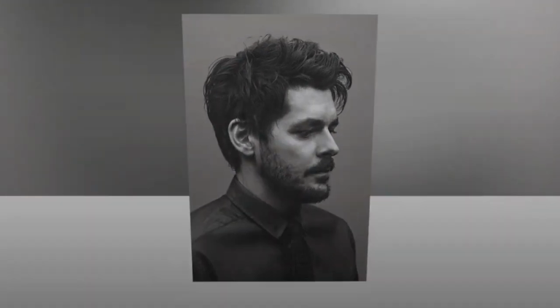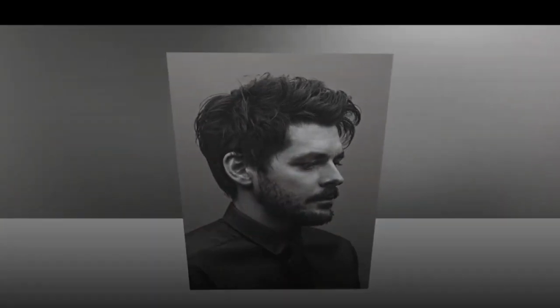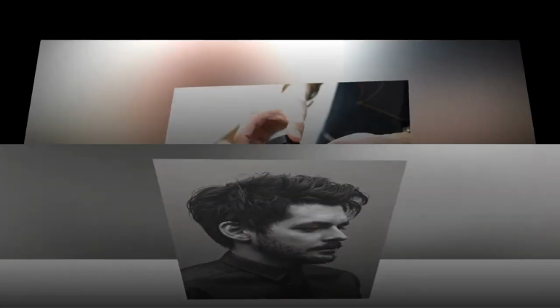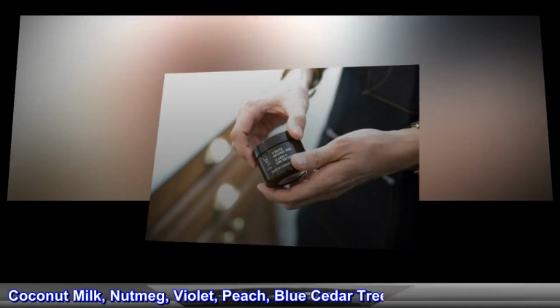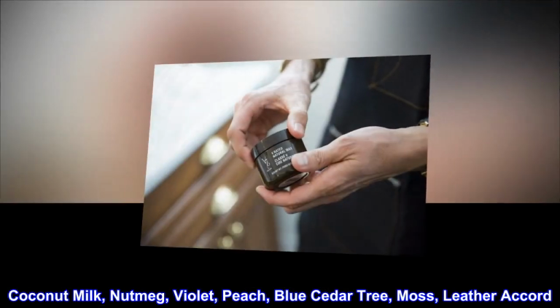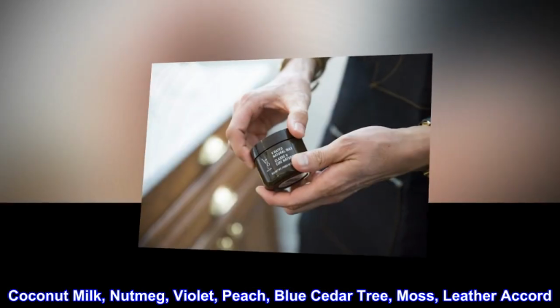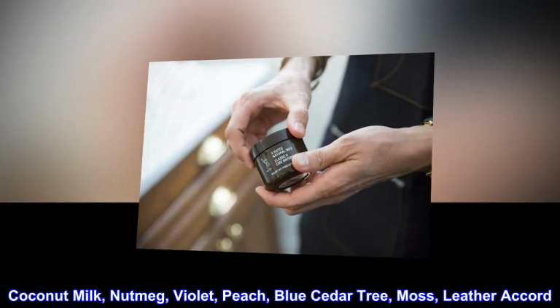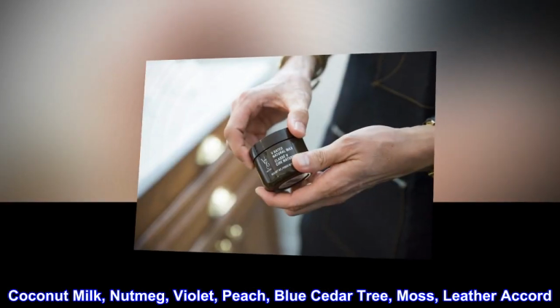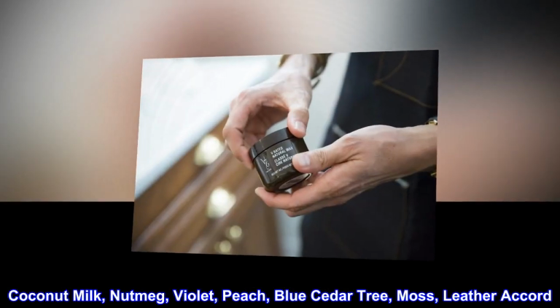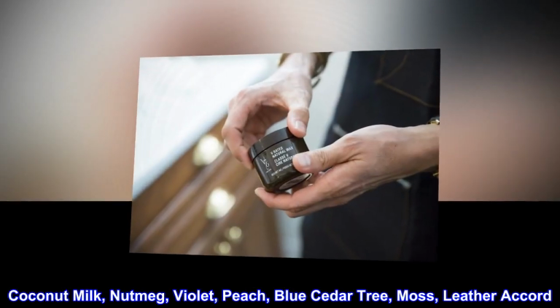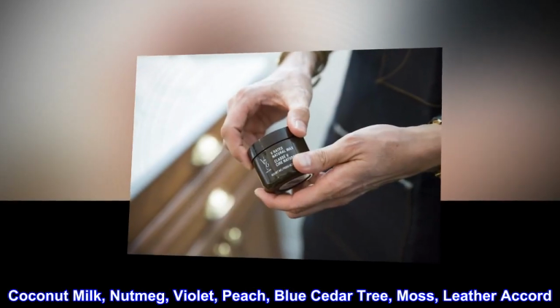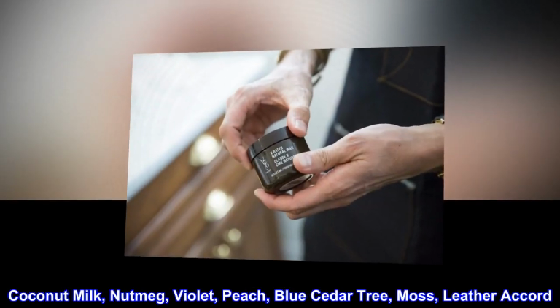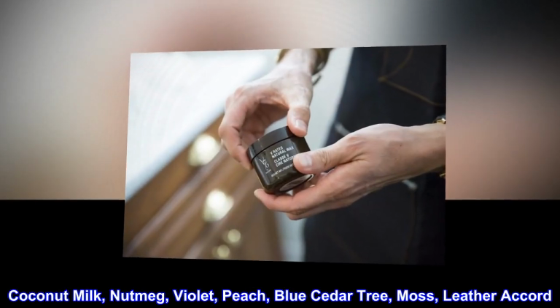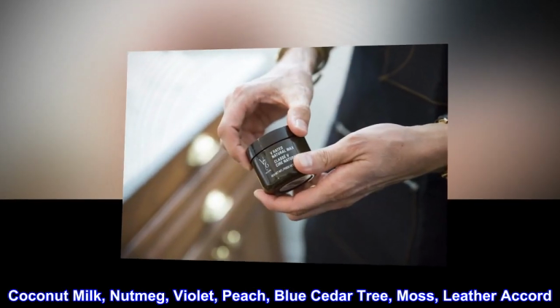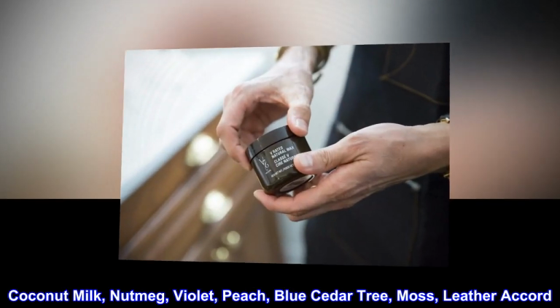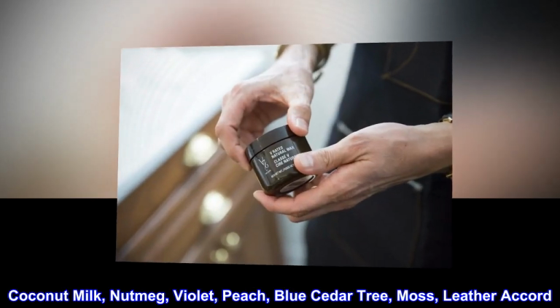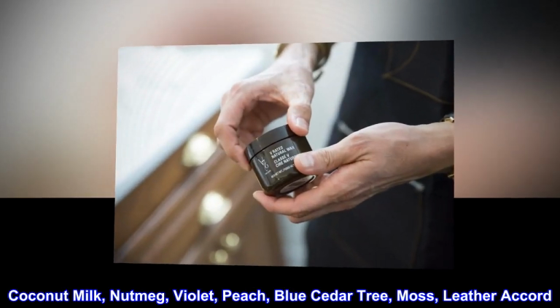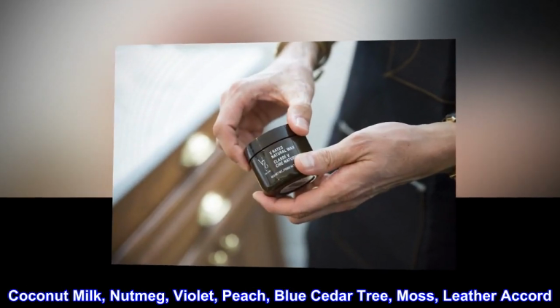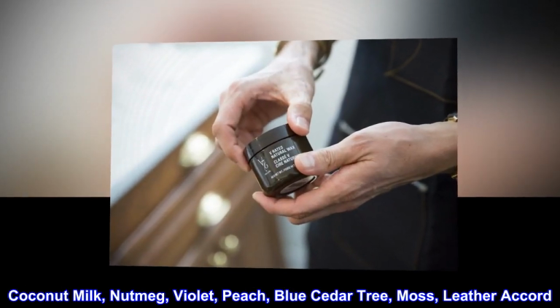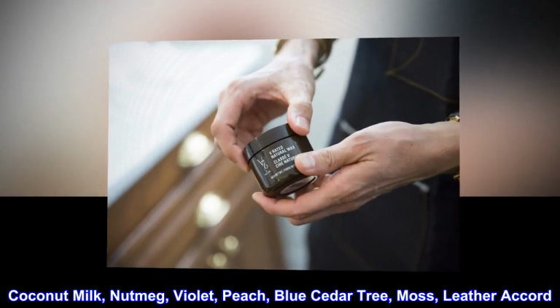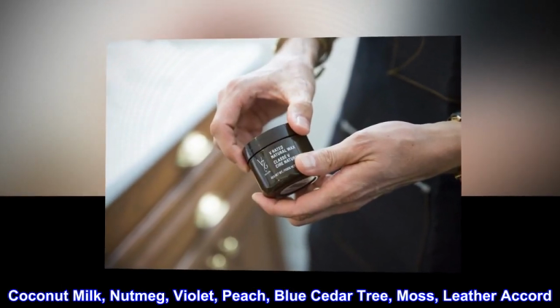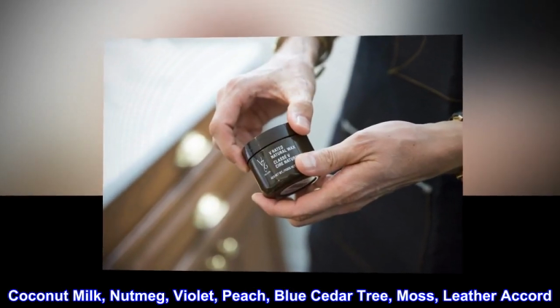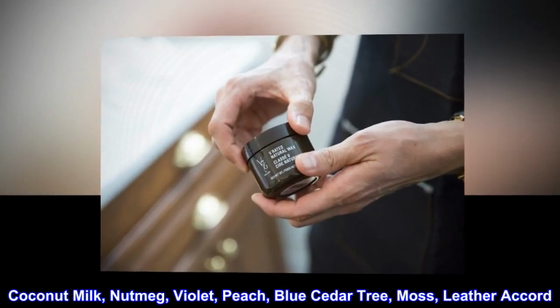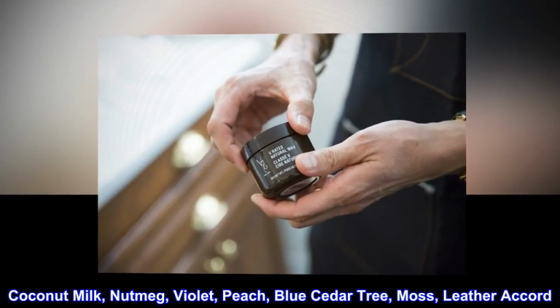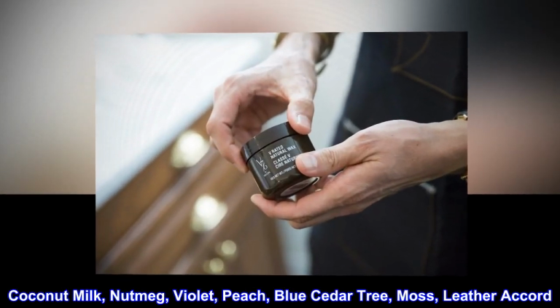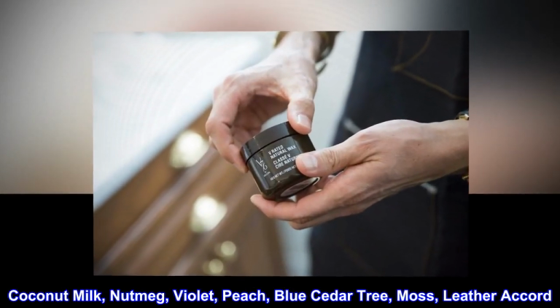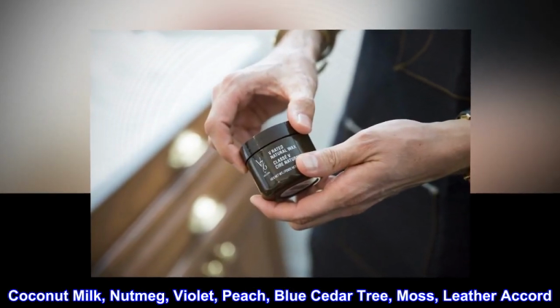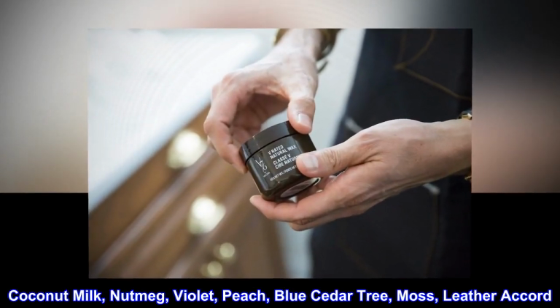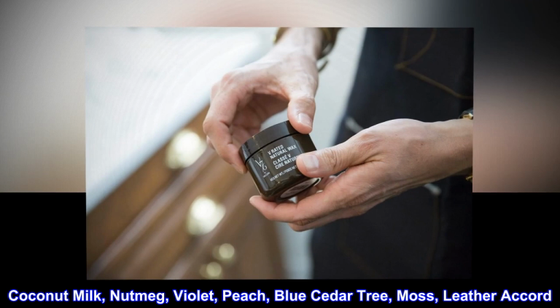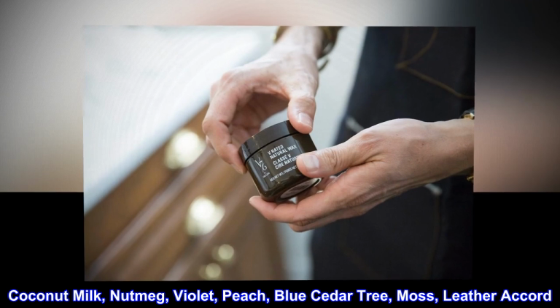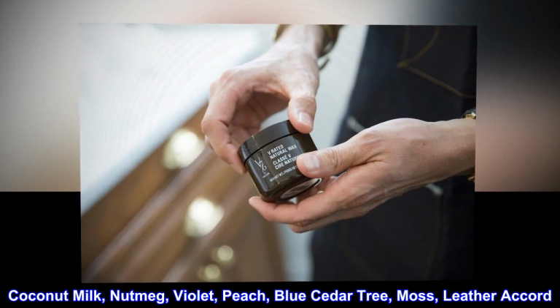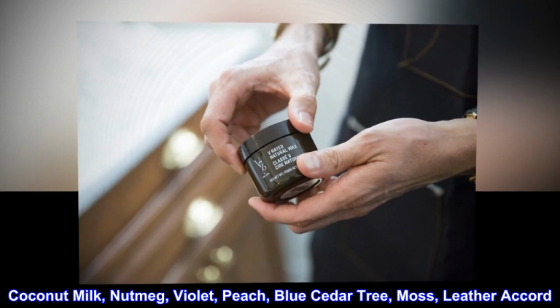Fragrance notes include coconut milk, nutmeg, violet, peach, blue cedar tree, moss, and leather accord.